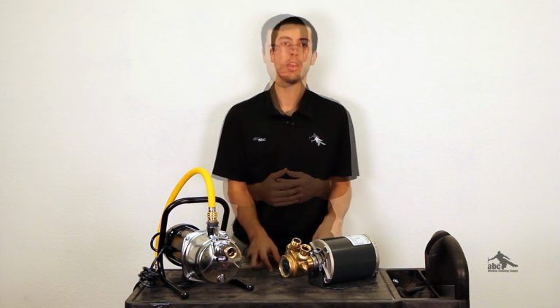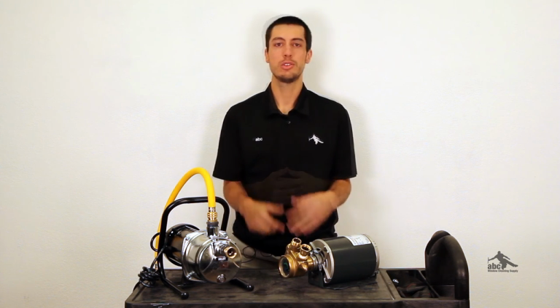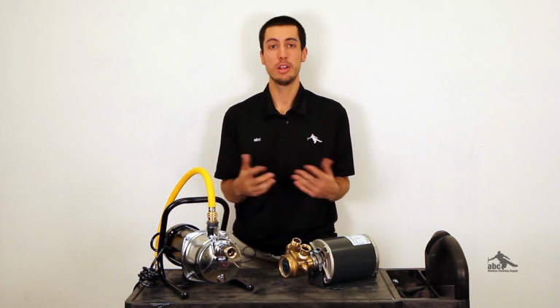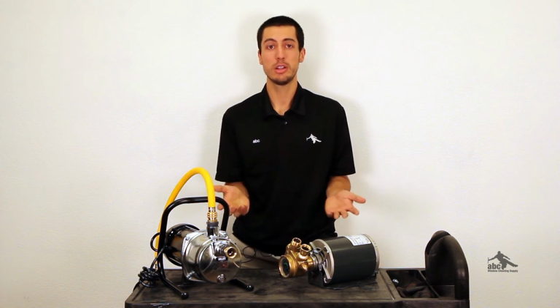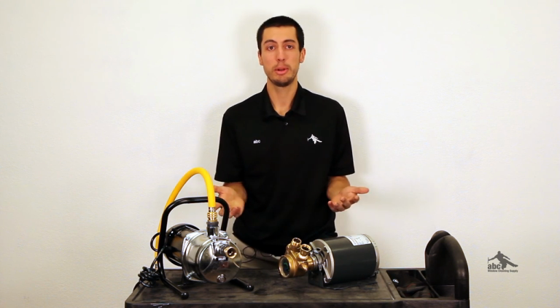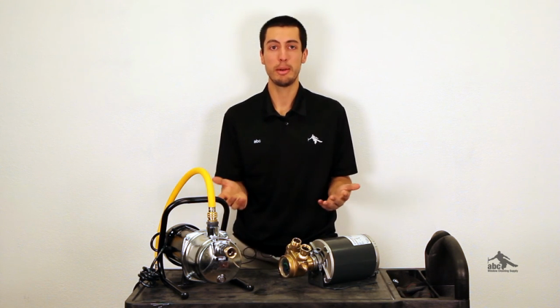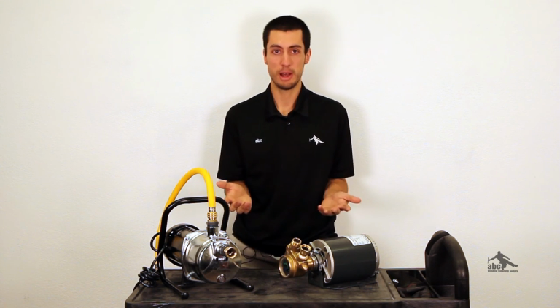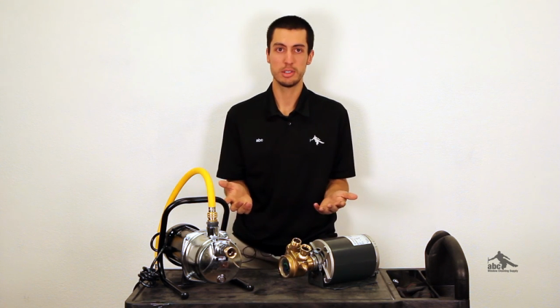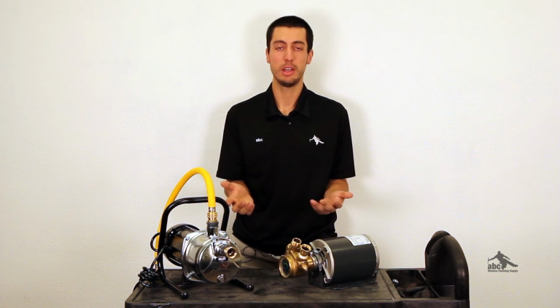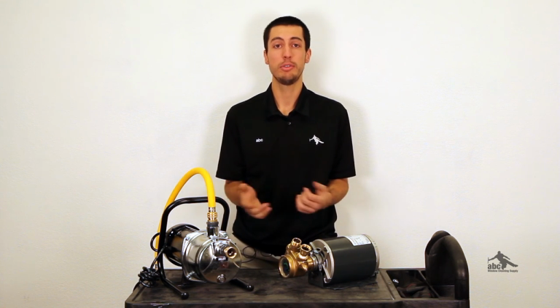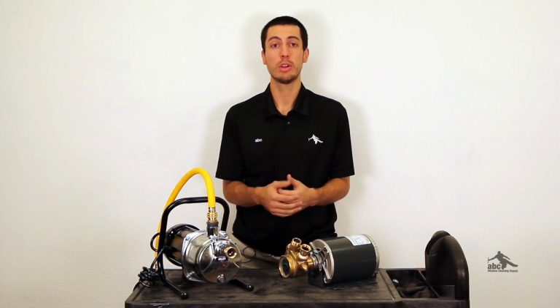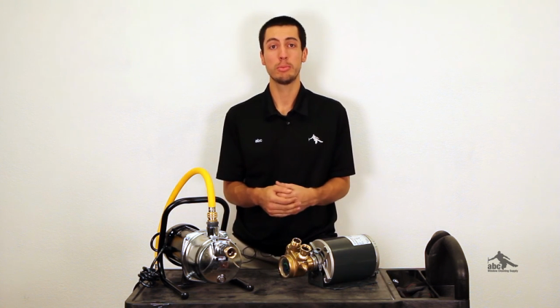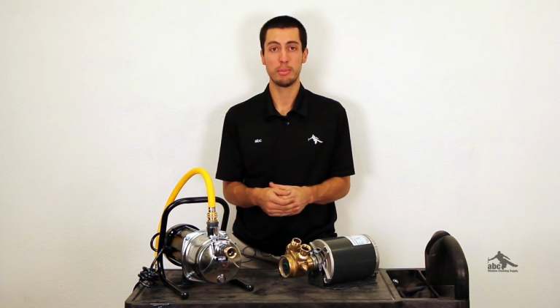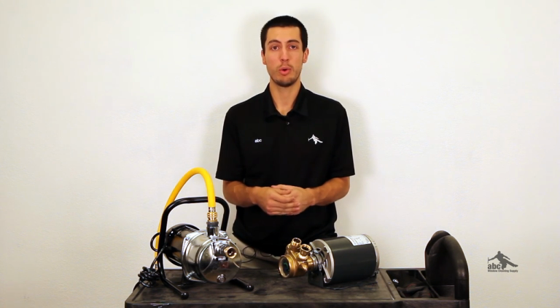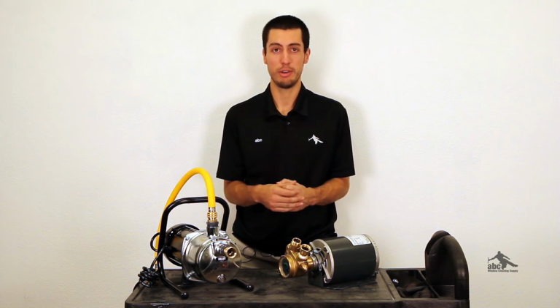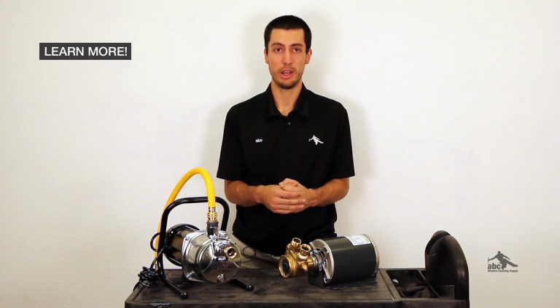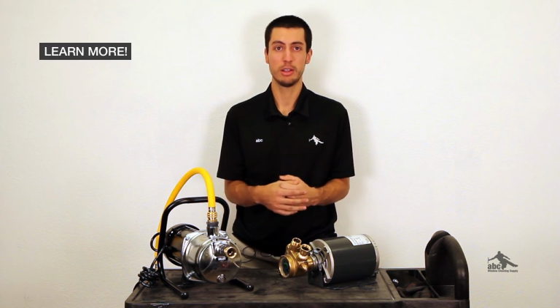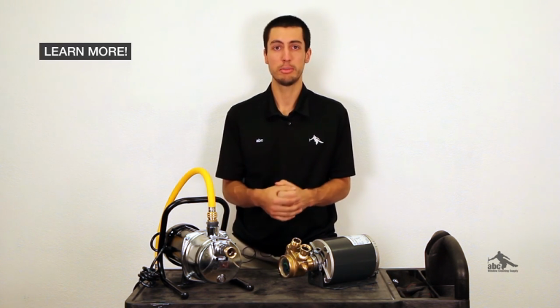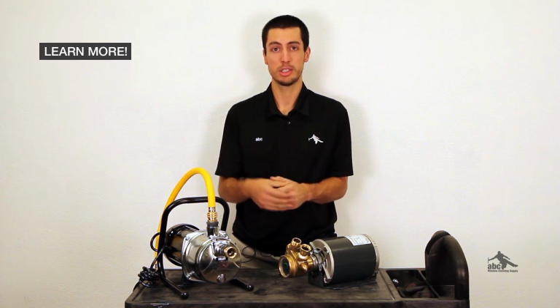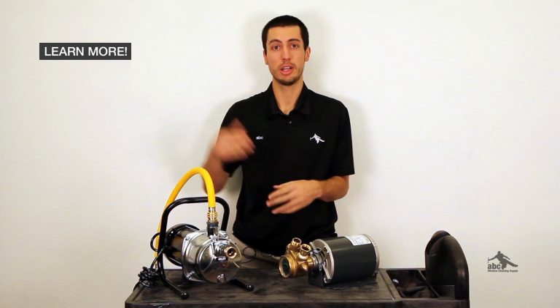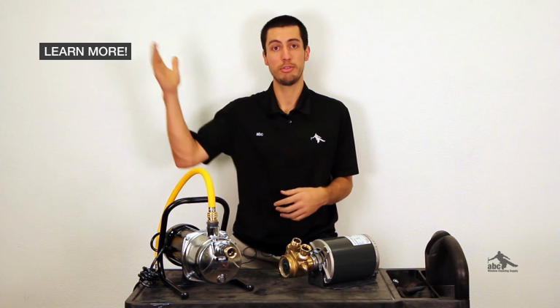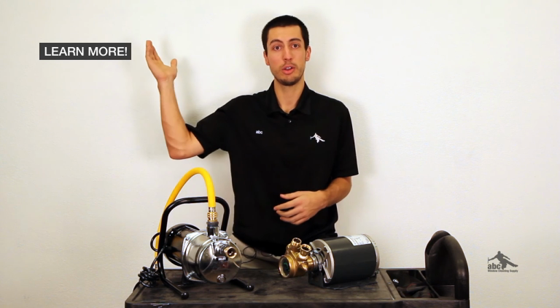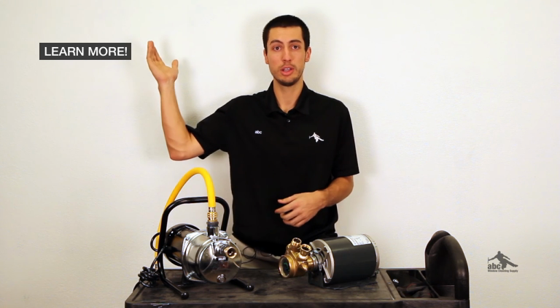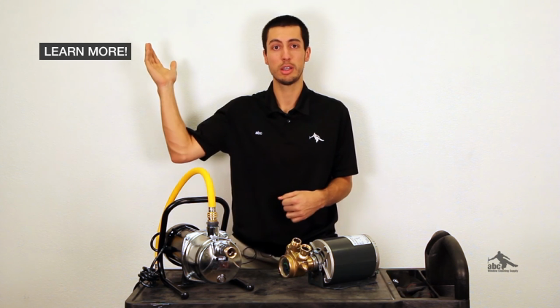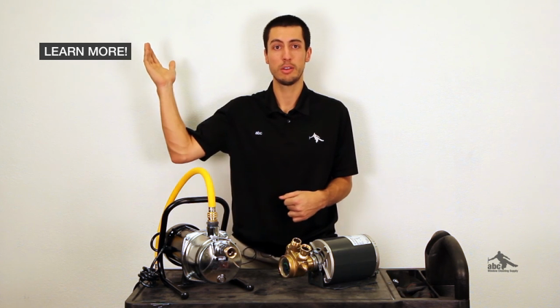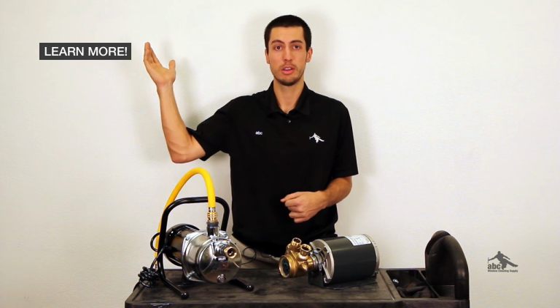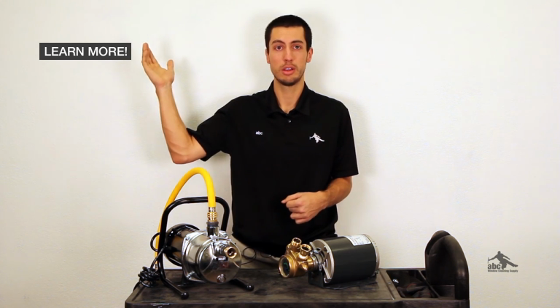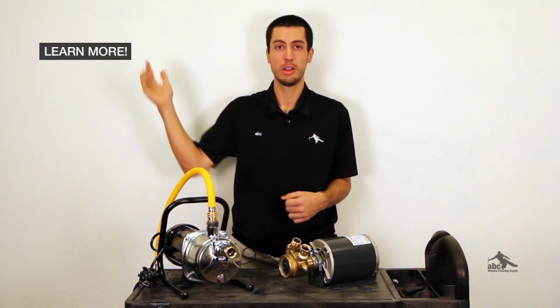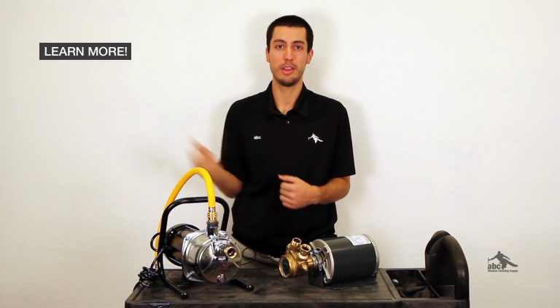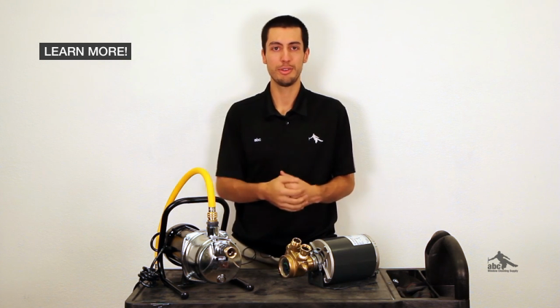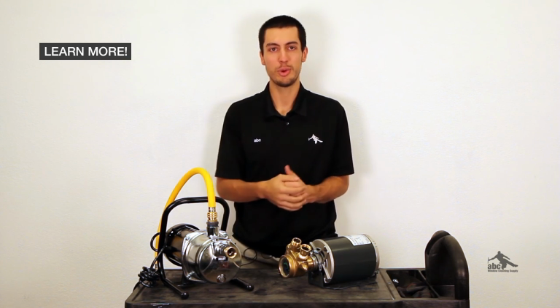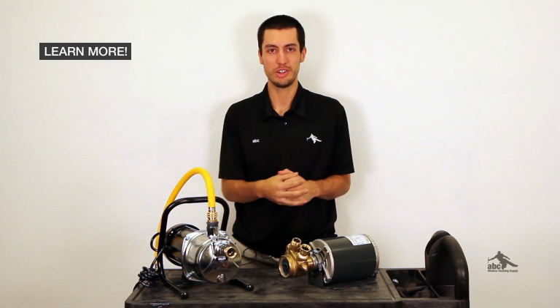So there's a little bit about pumps. If you want to learn more about water-fed, please click the following link. Thank you for watching.